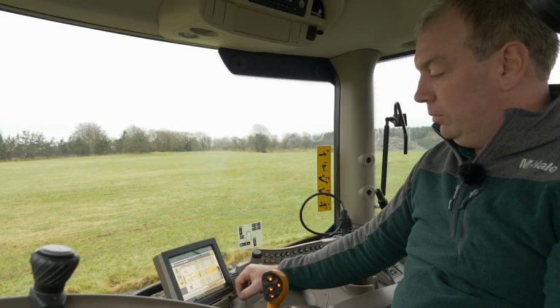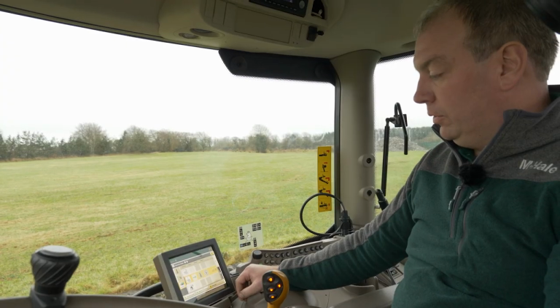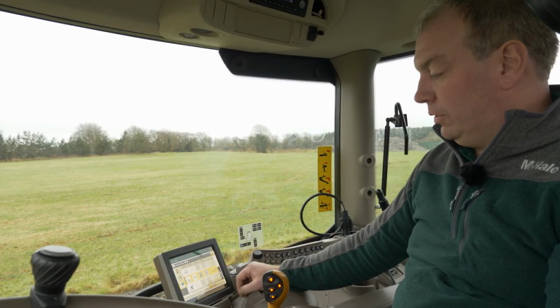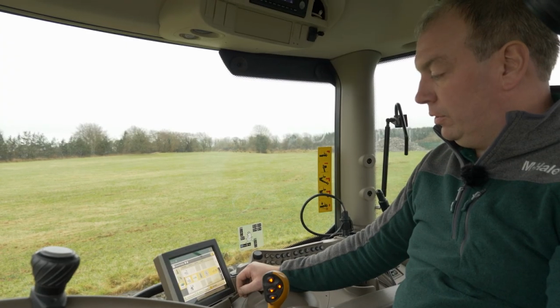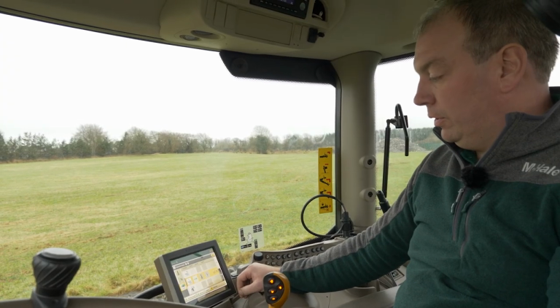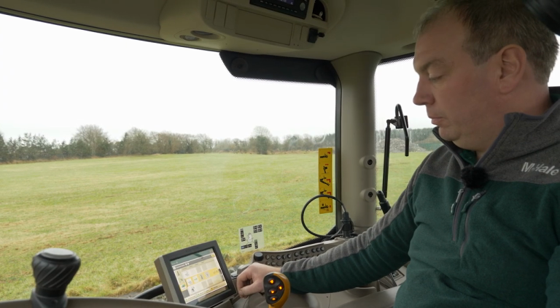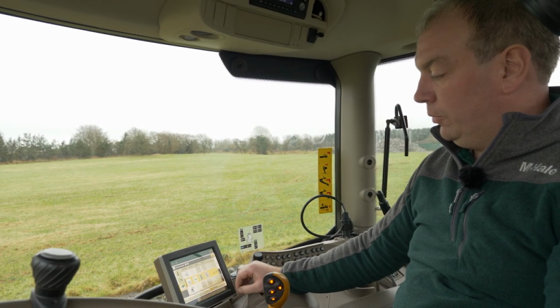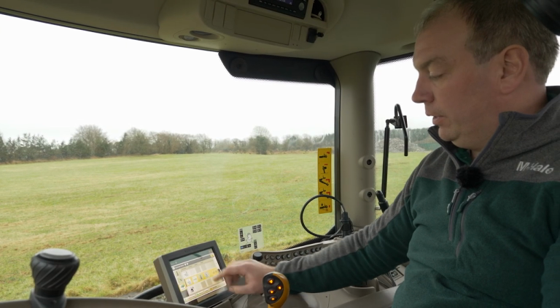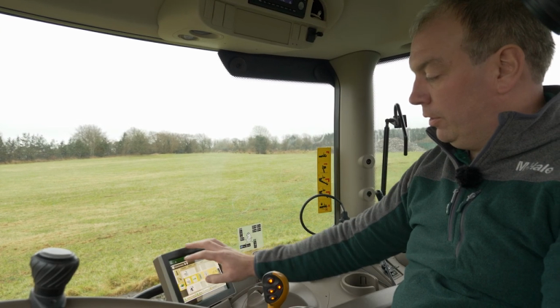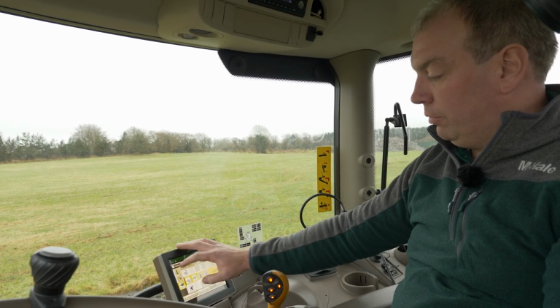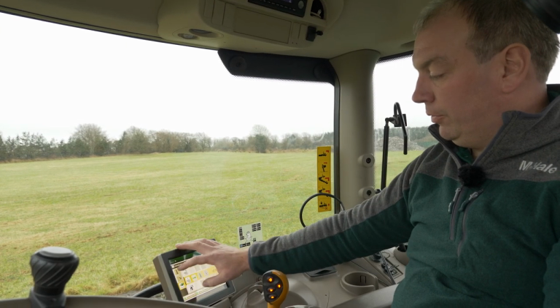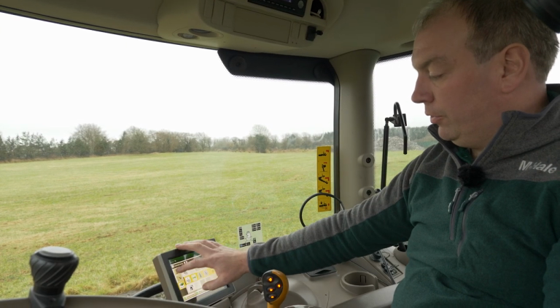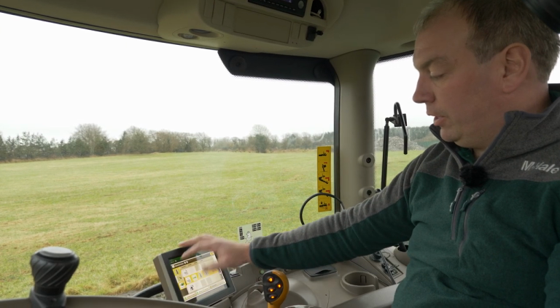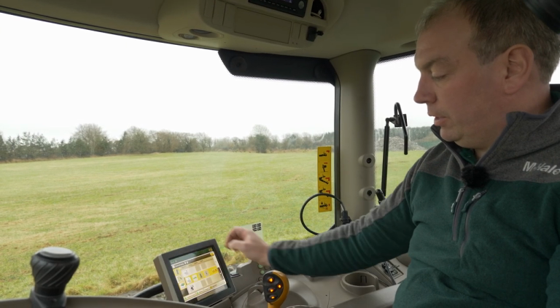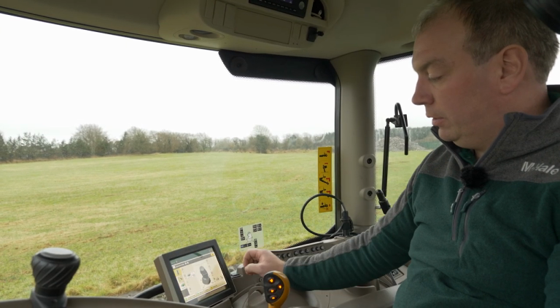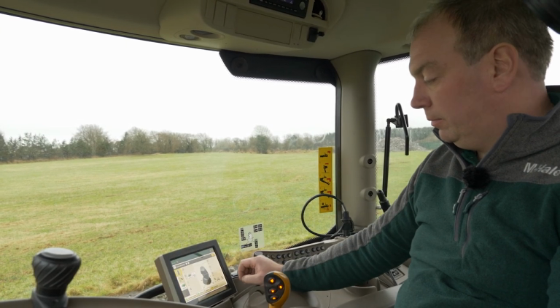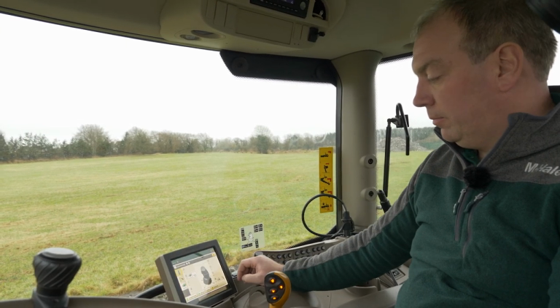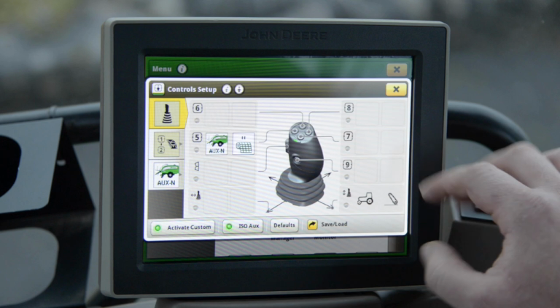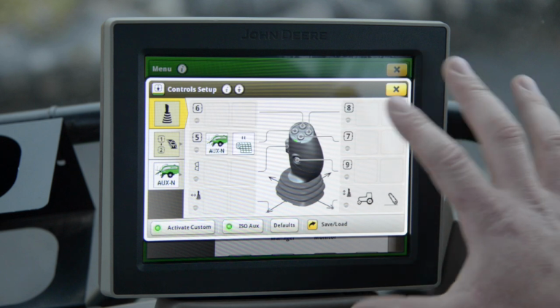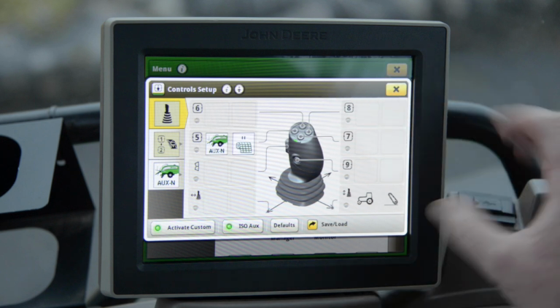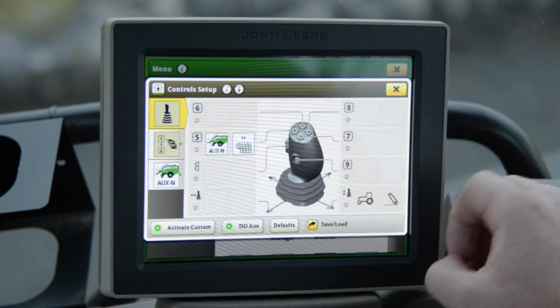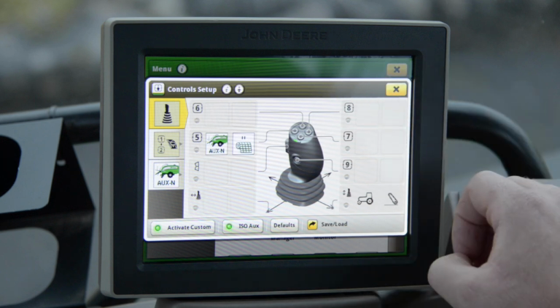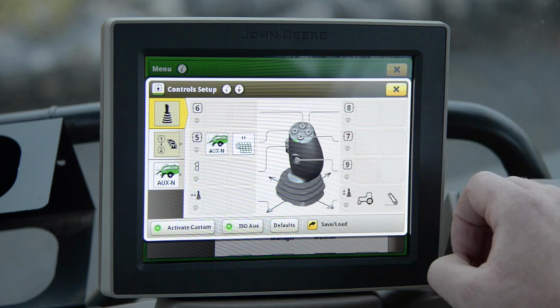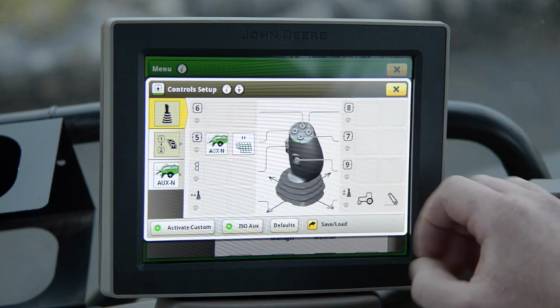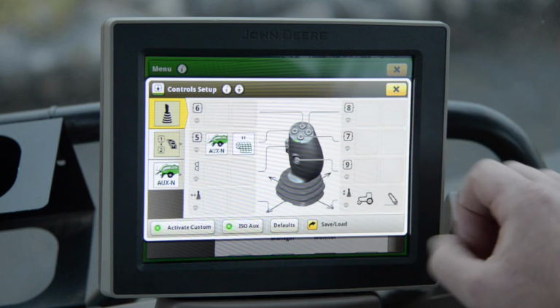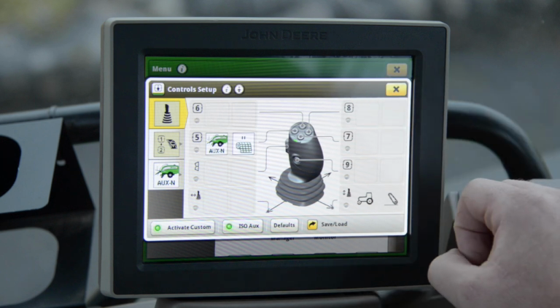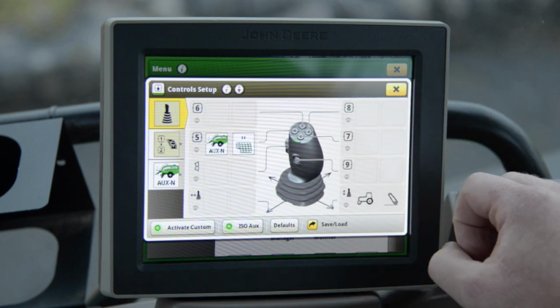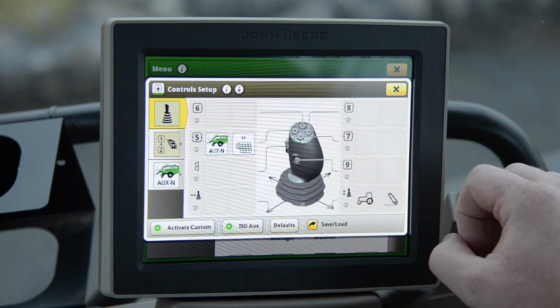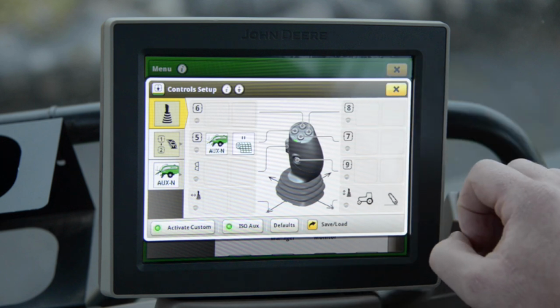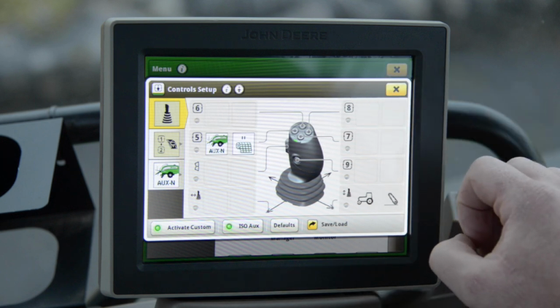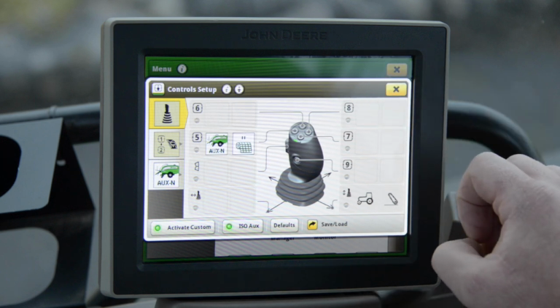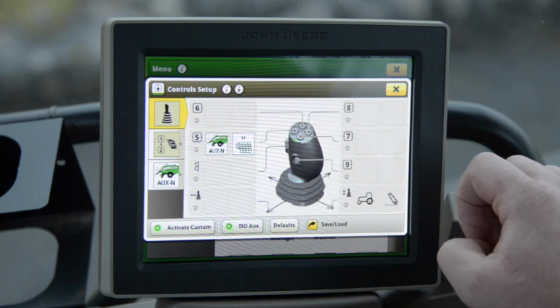Once this is done we can get an overview of the joystick which shows us which functions are assigned to which buttons.